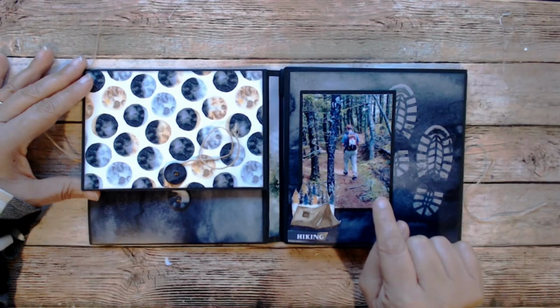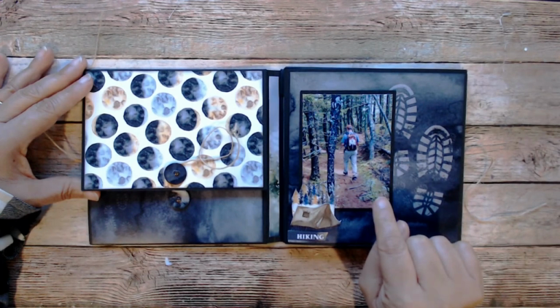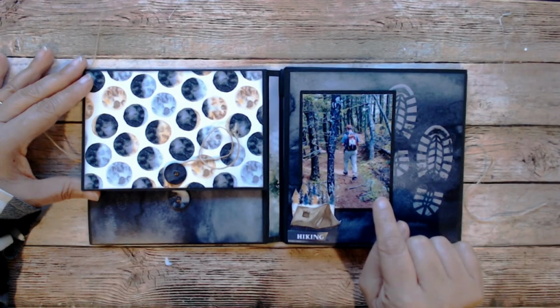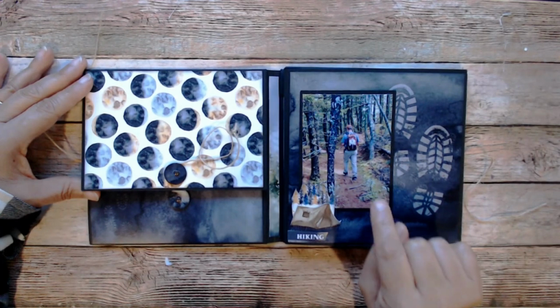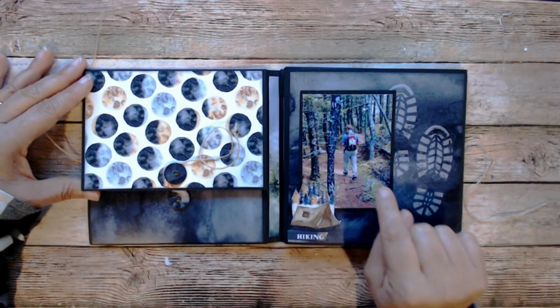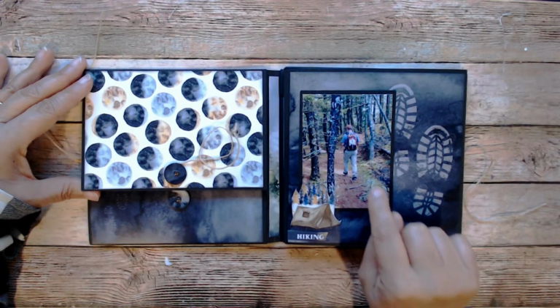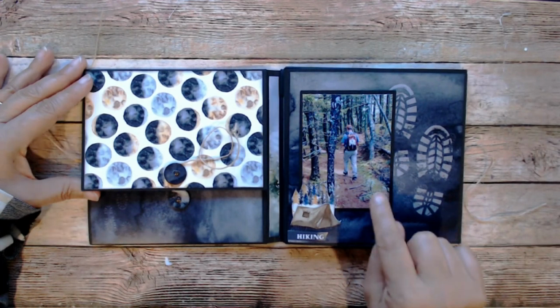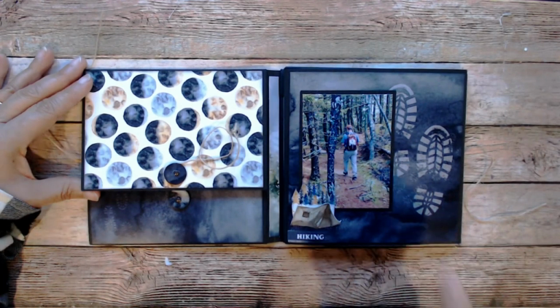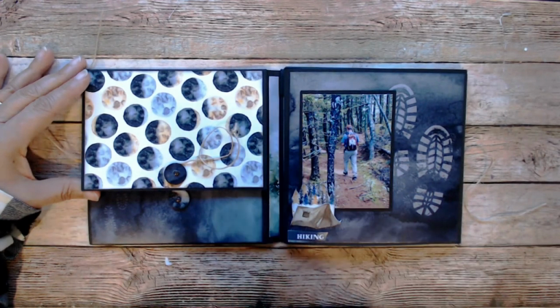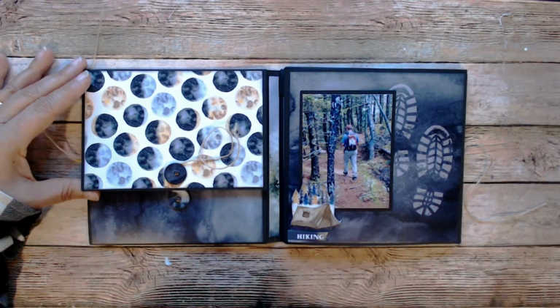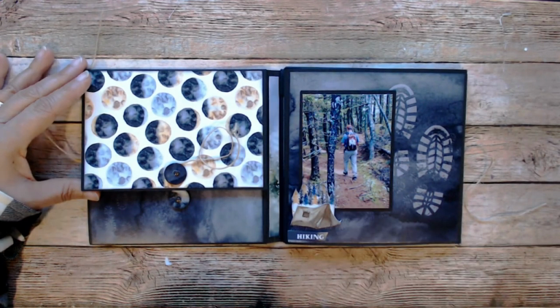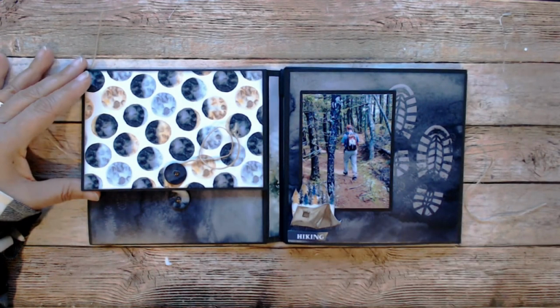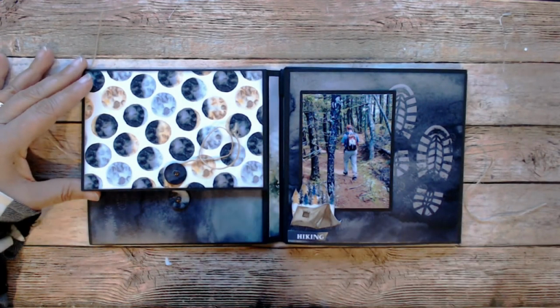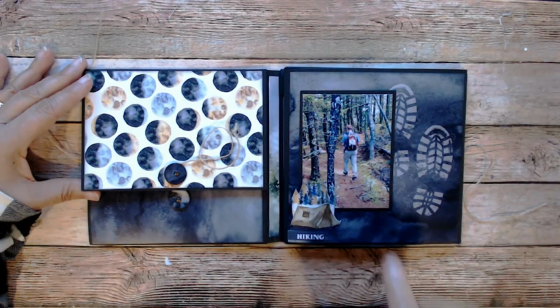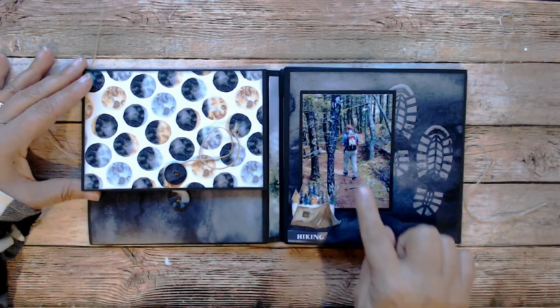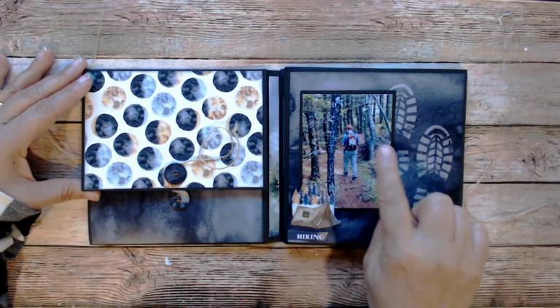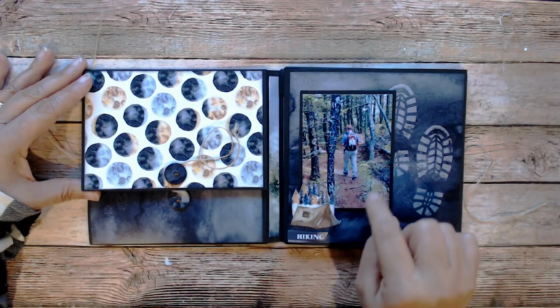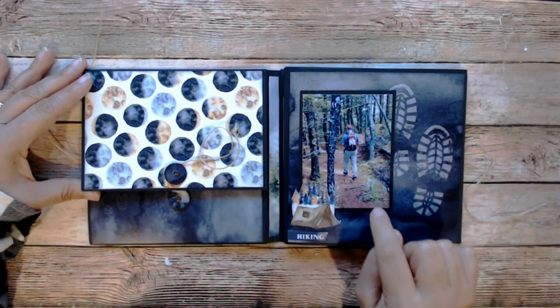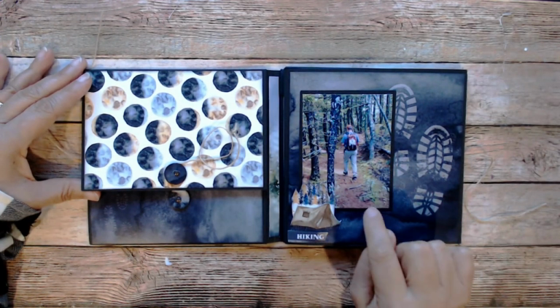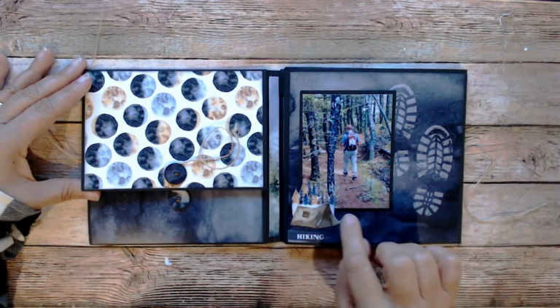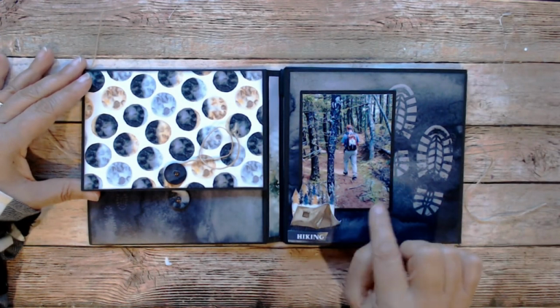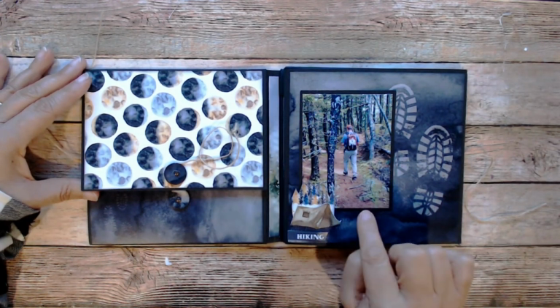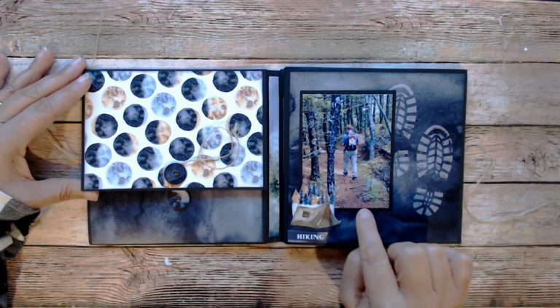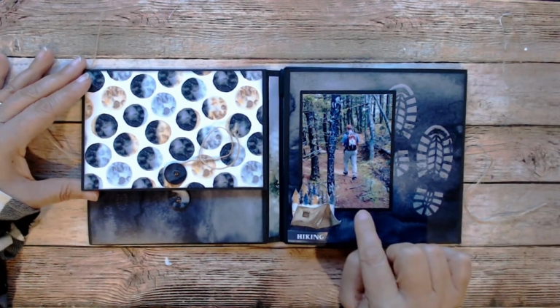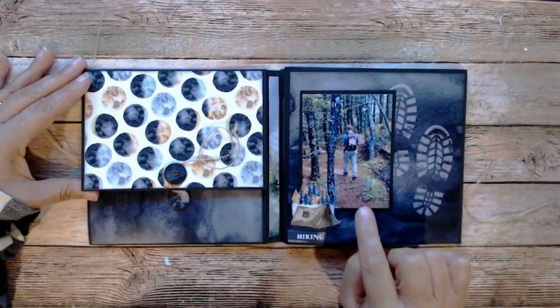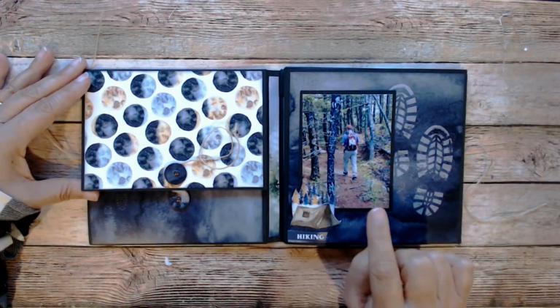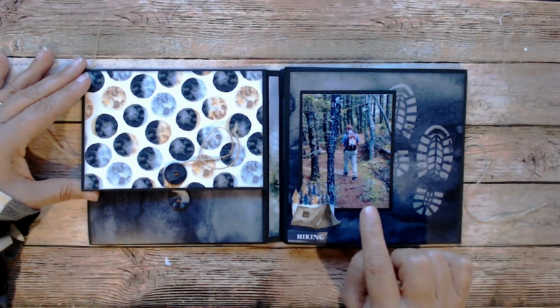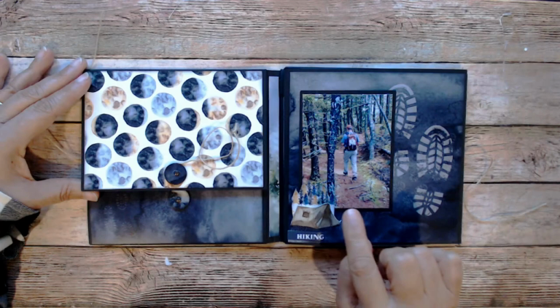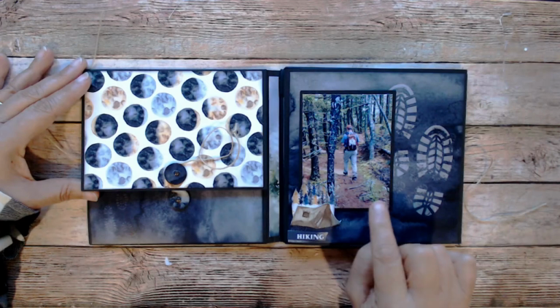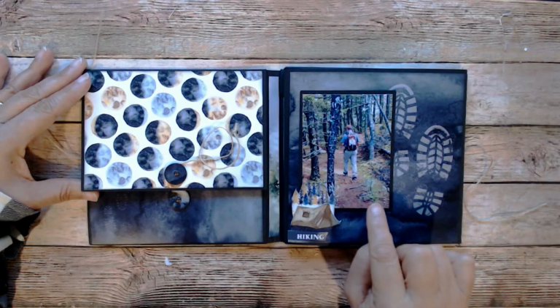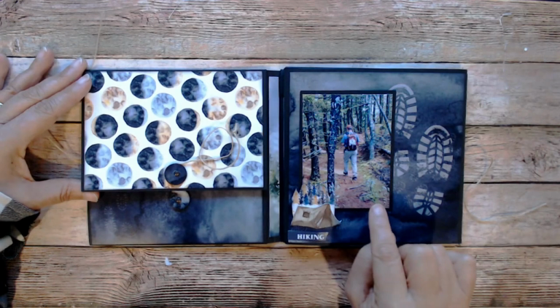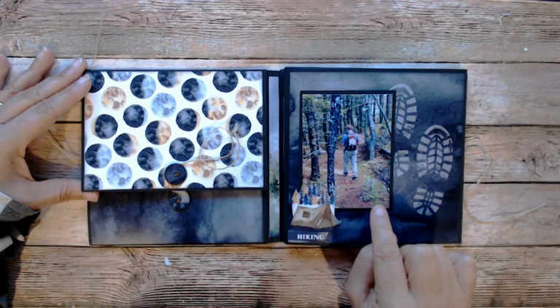Yes, that was New Hampshire — that was along the Presidential Range, if any of you are from that area.